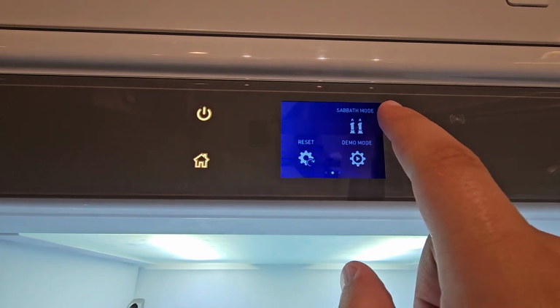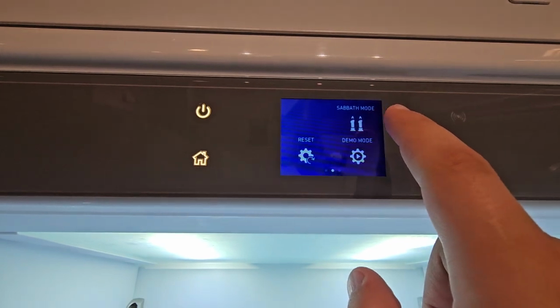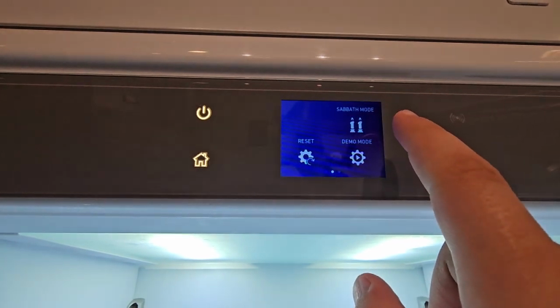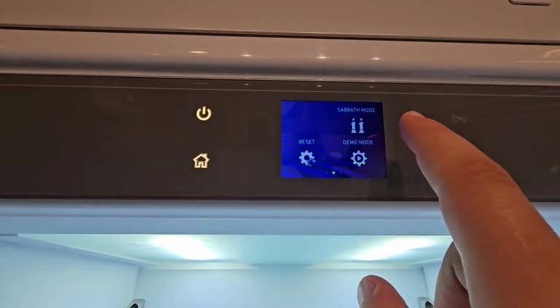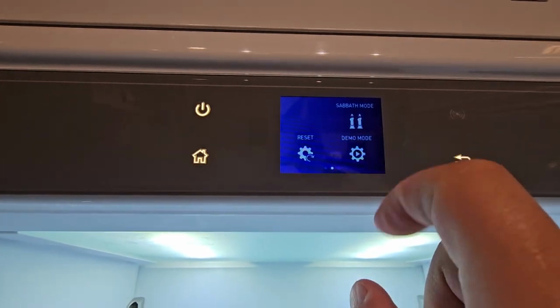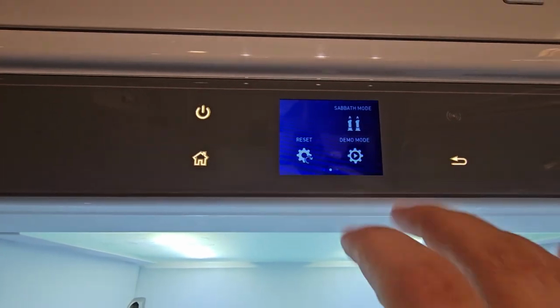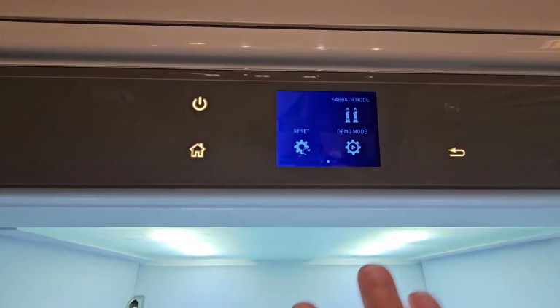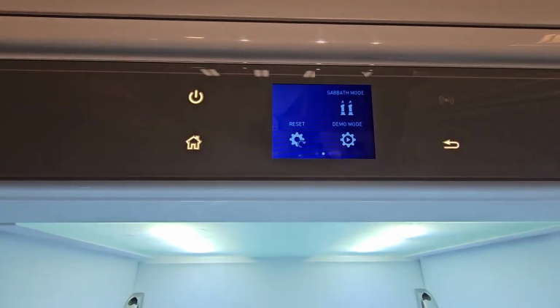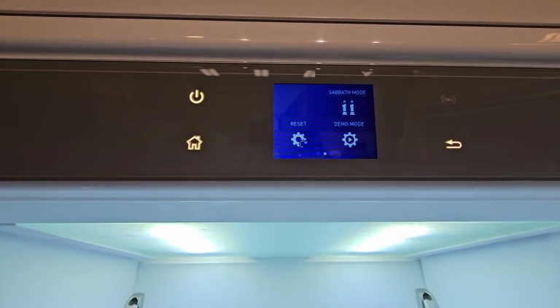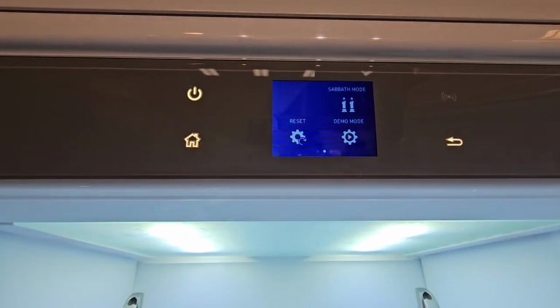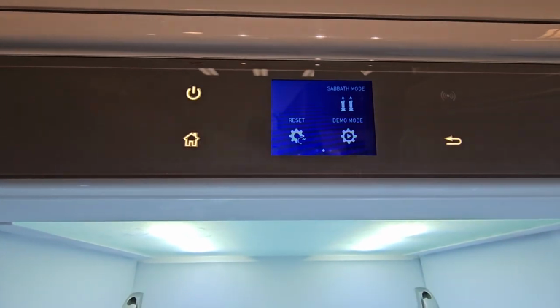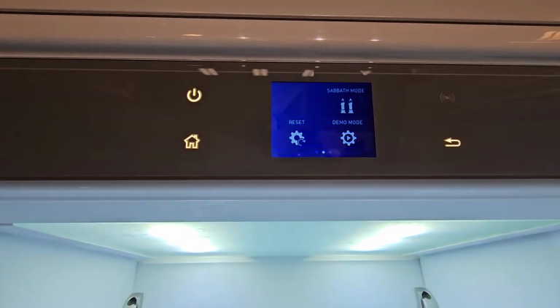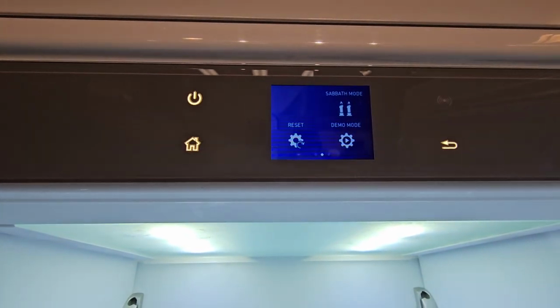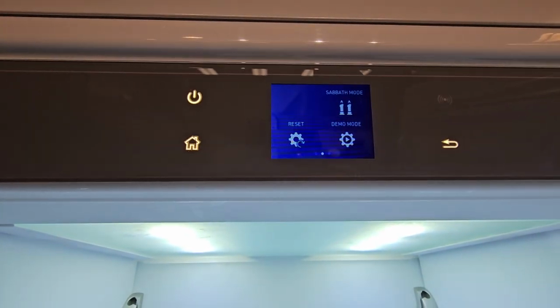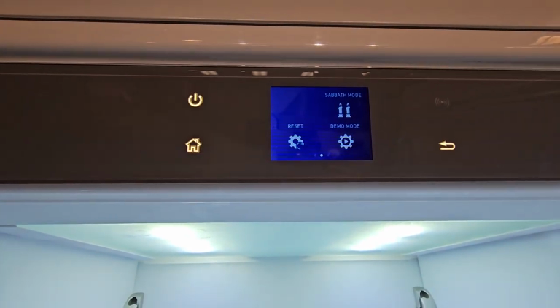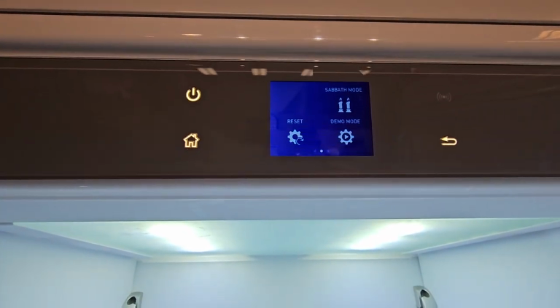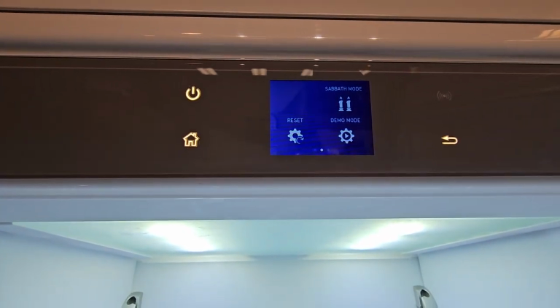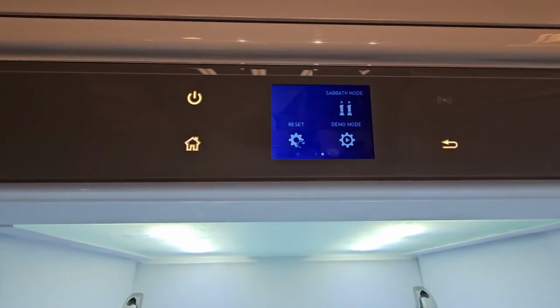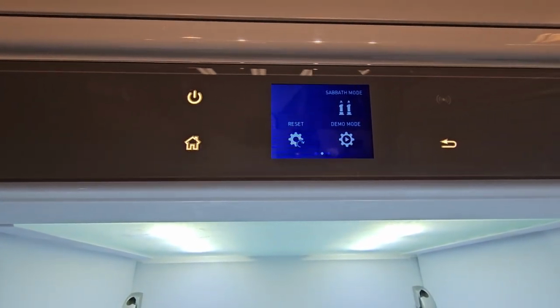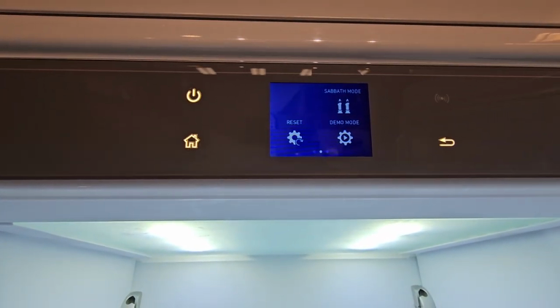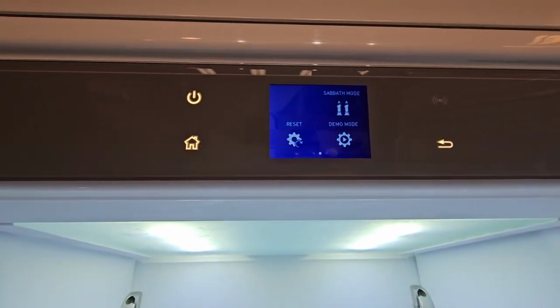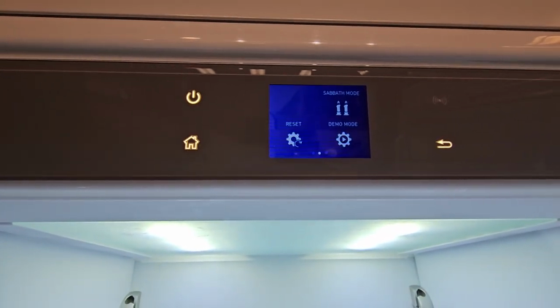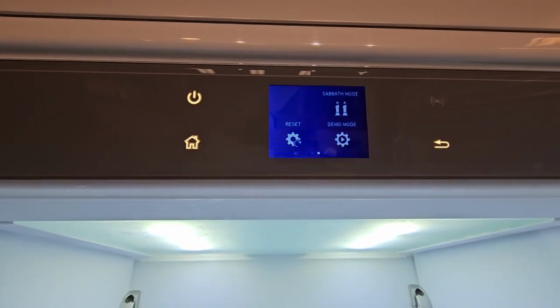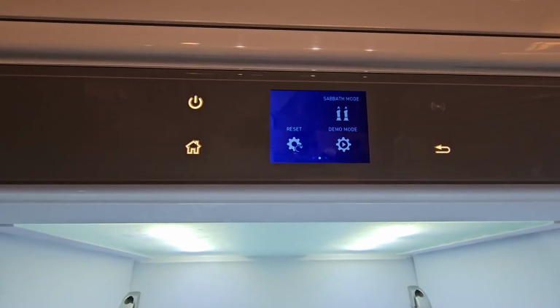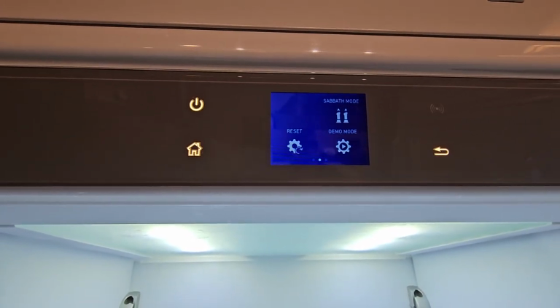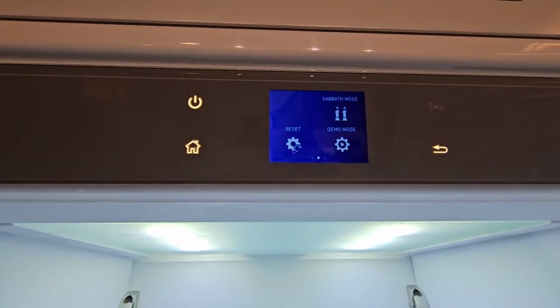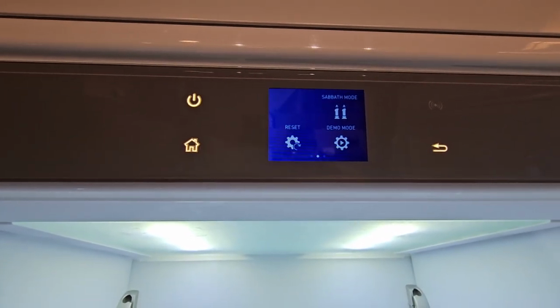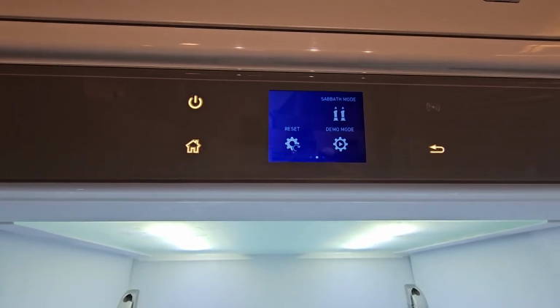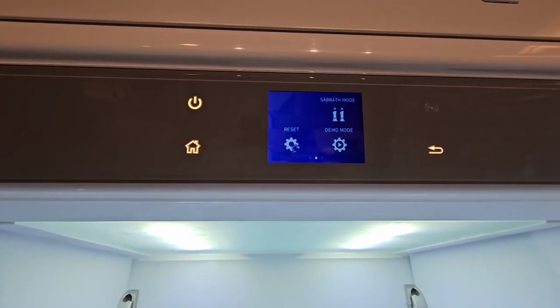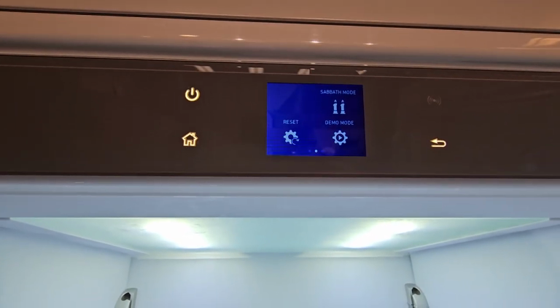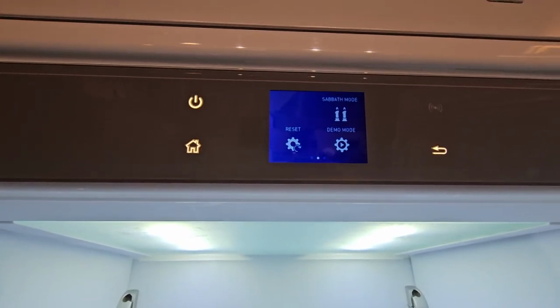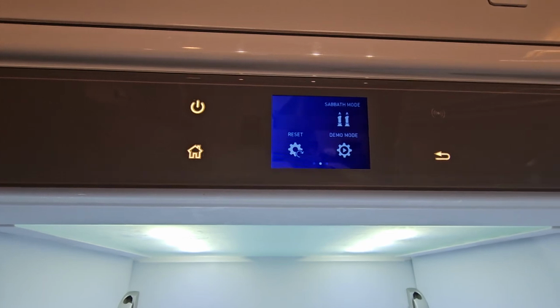Sabbath Mode is to turn your internal lights off when you open the door, in observance of certain religions.